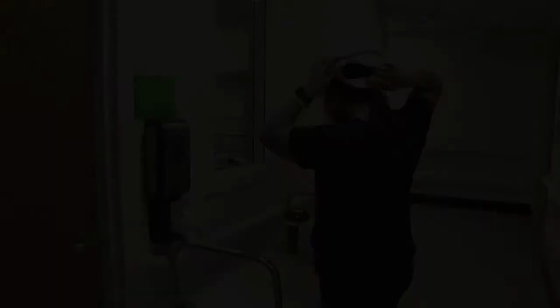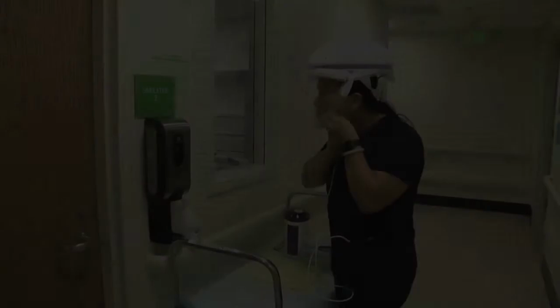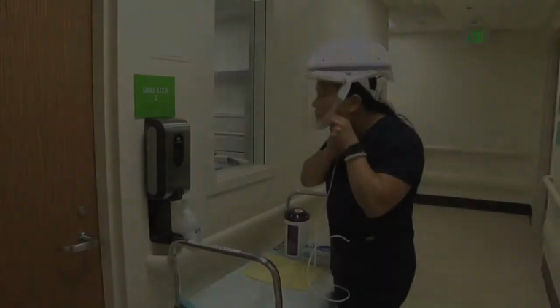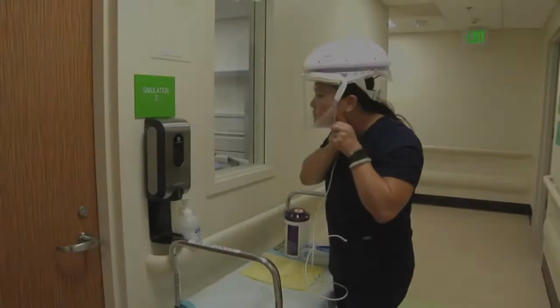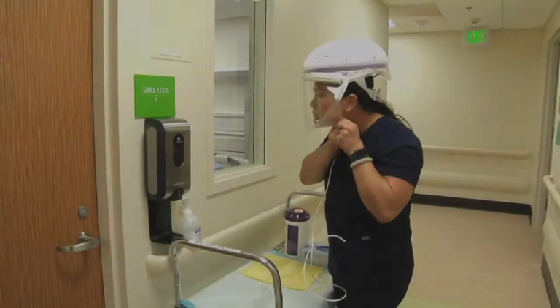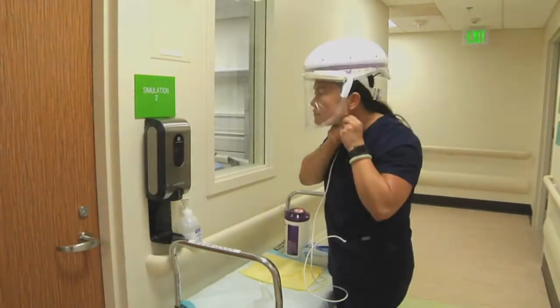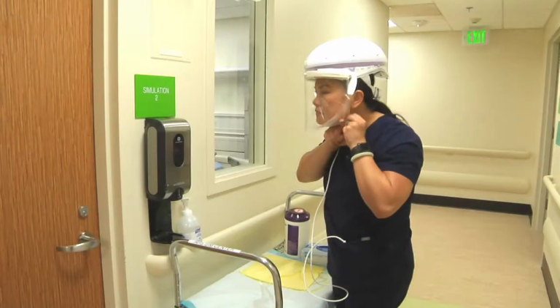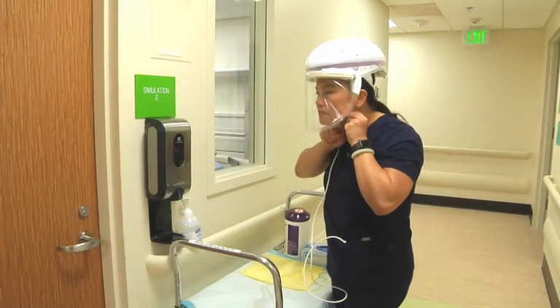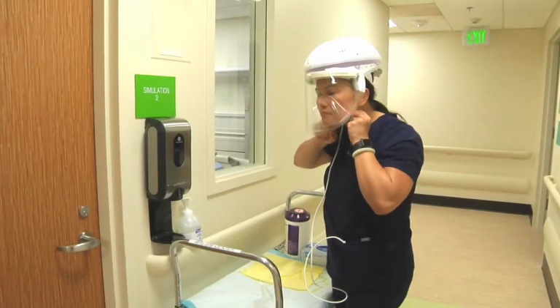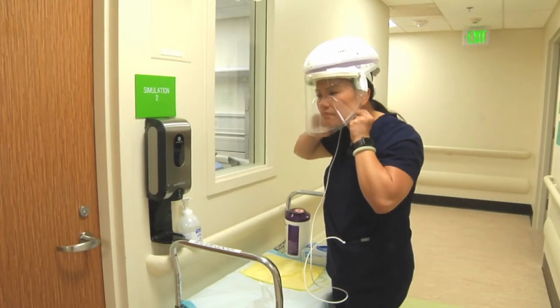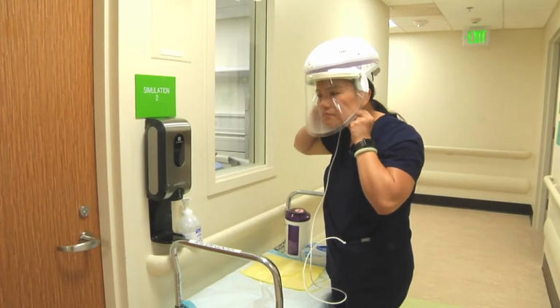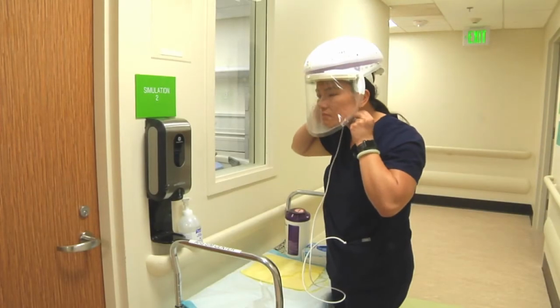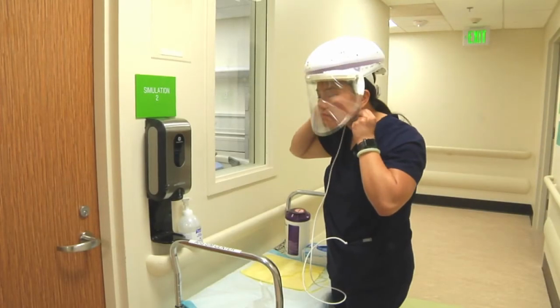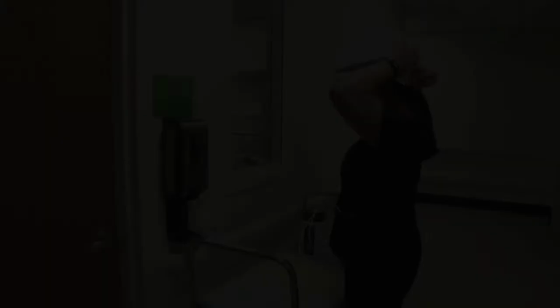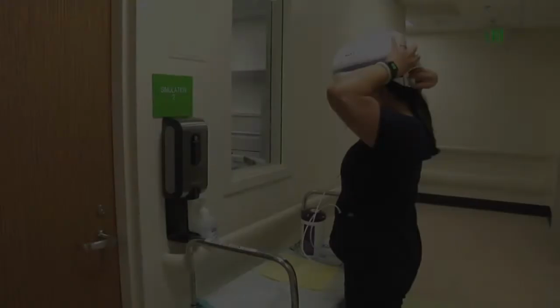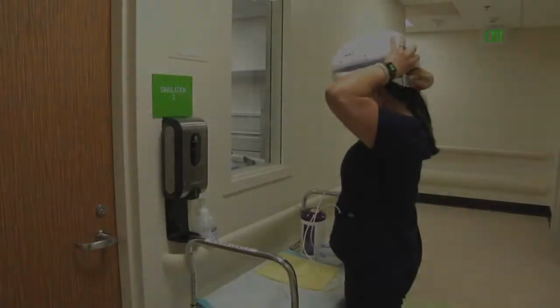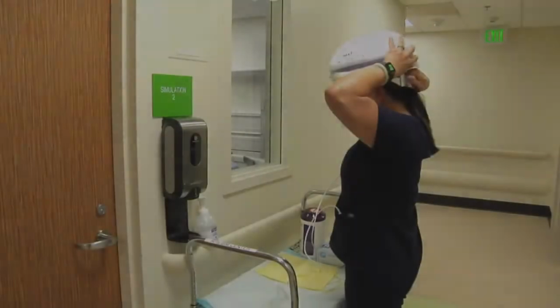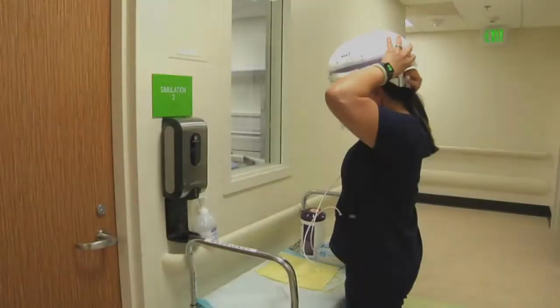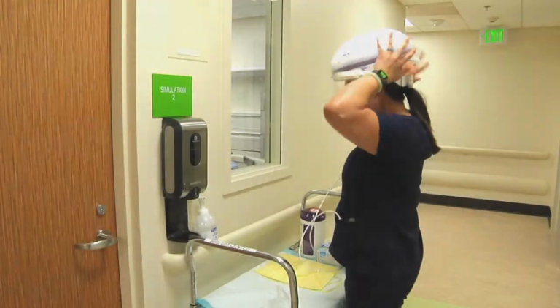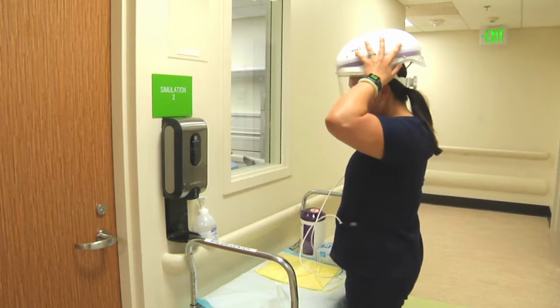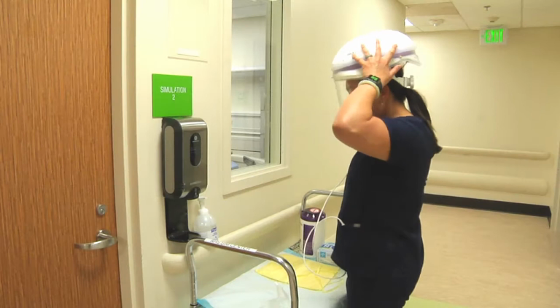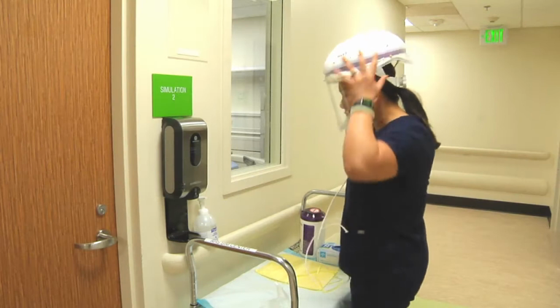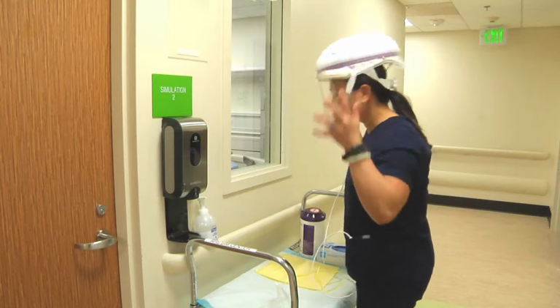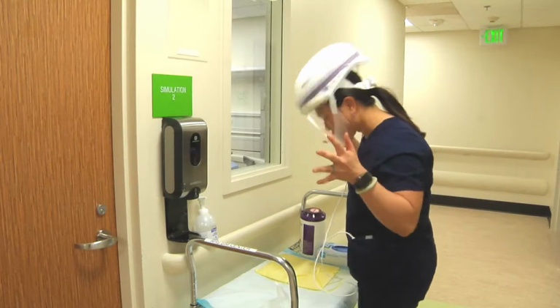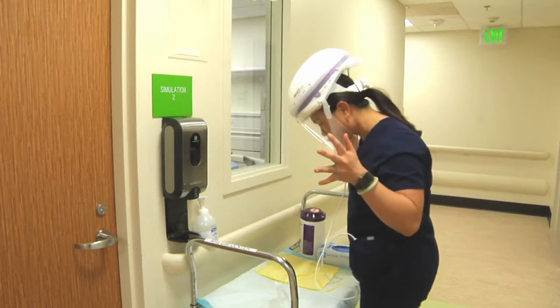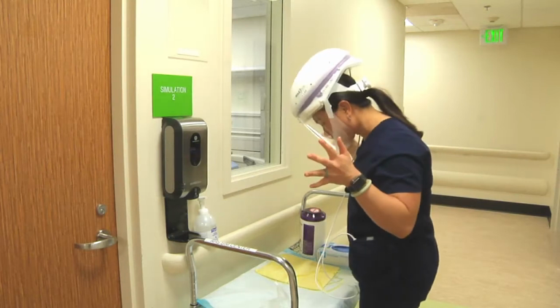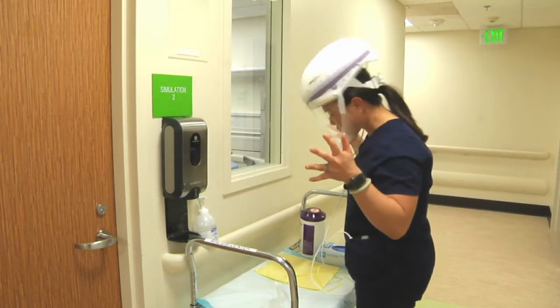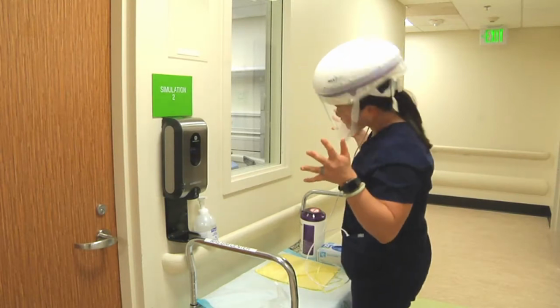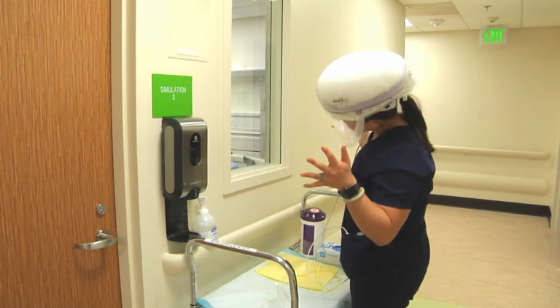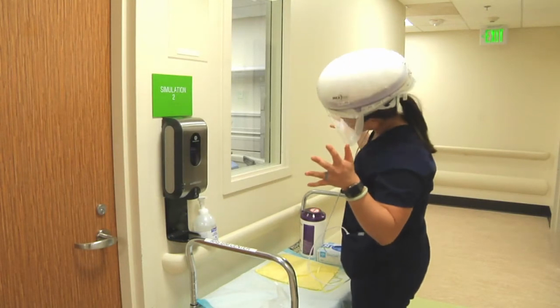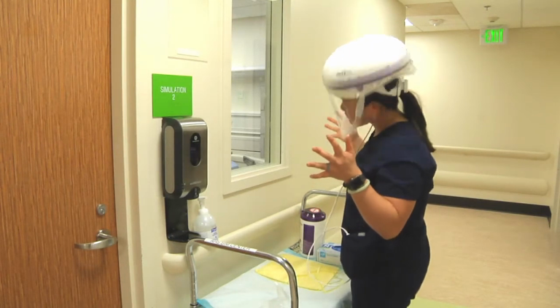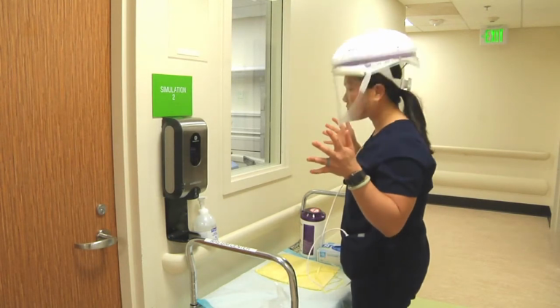Sweep the cuff for tension. Tighten and adjust as needed.